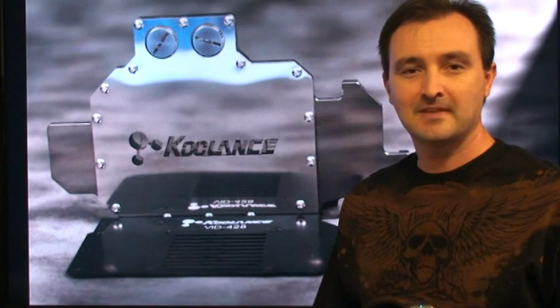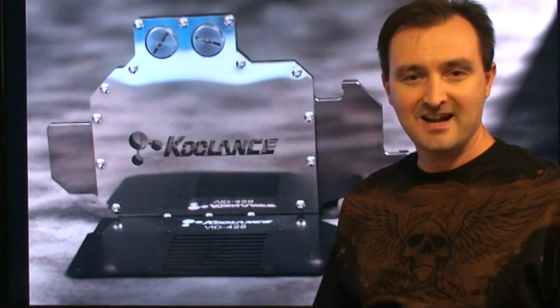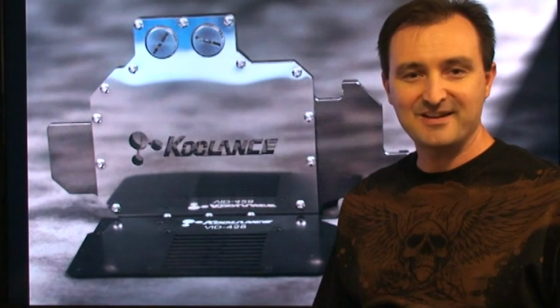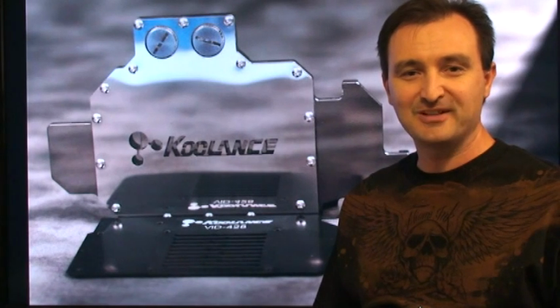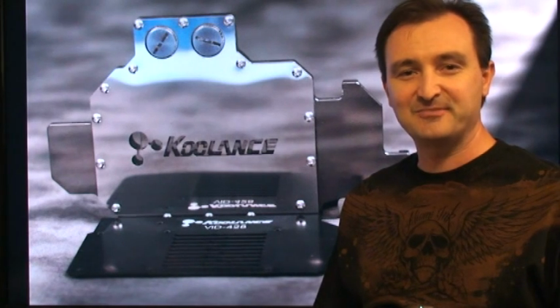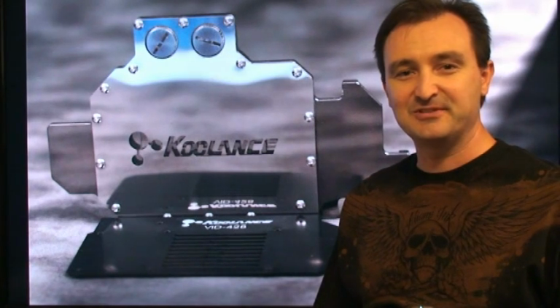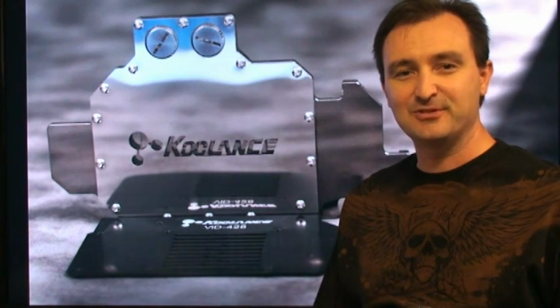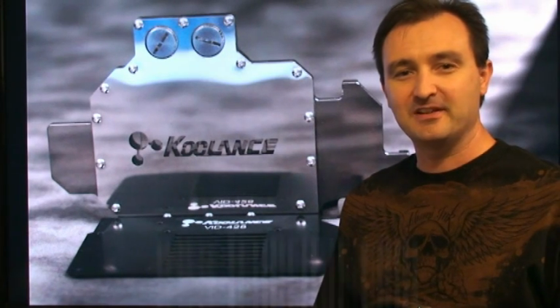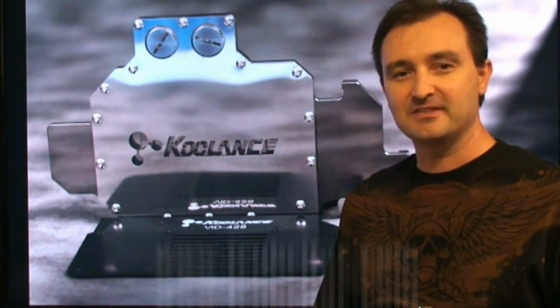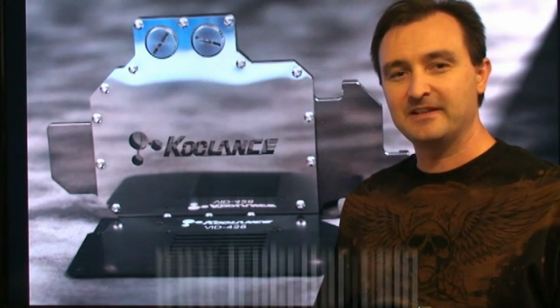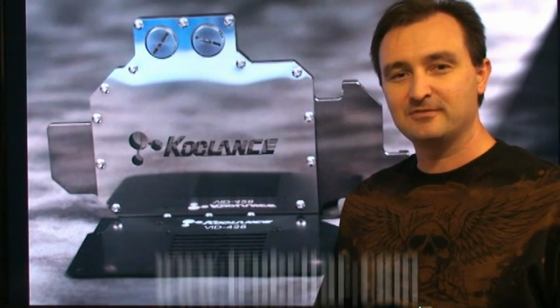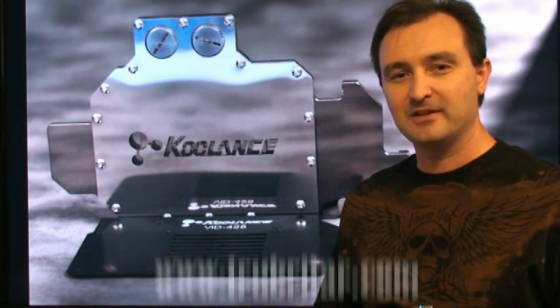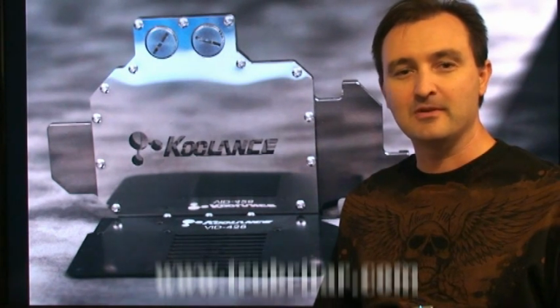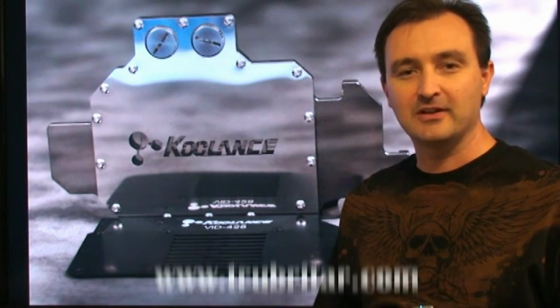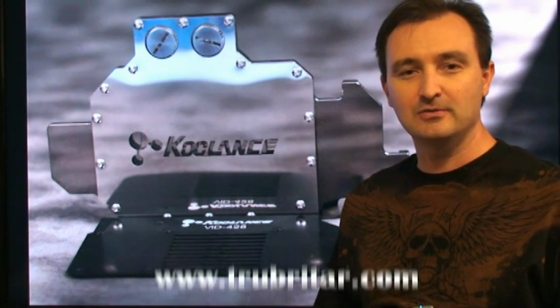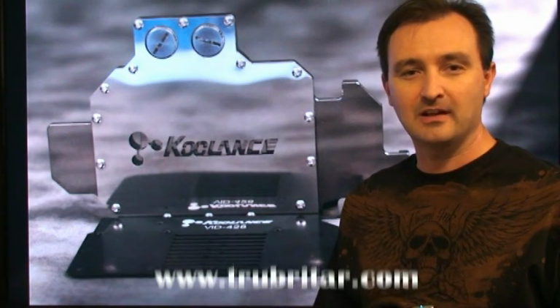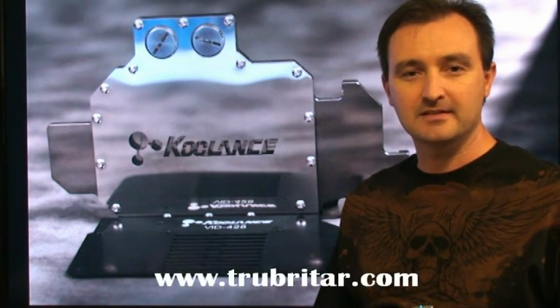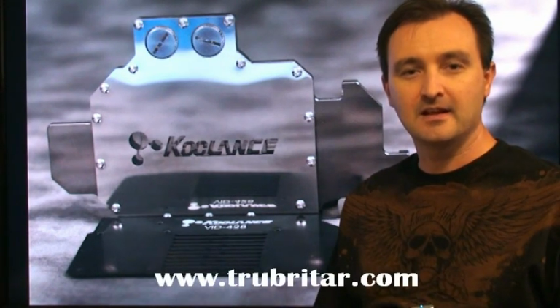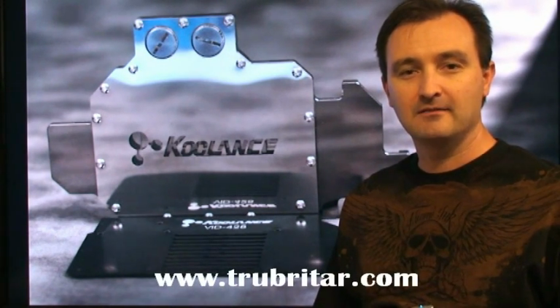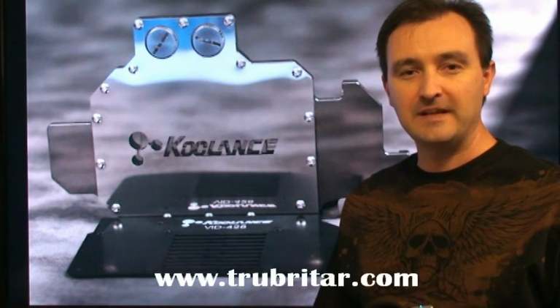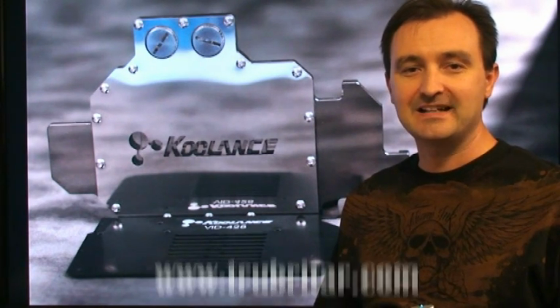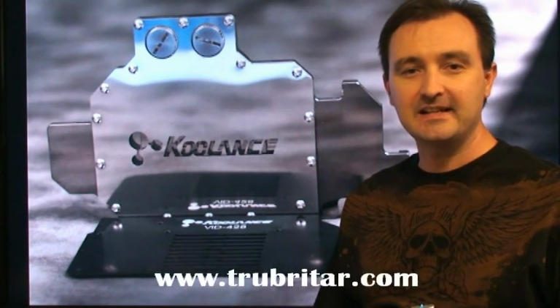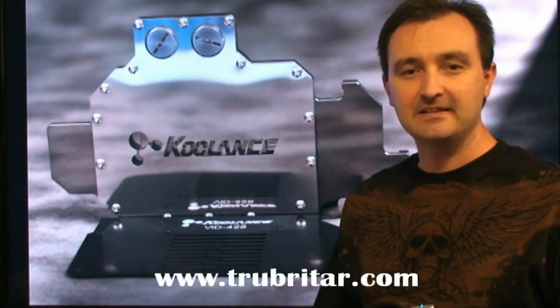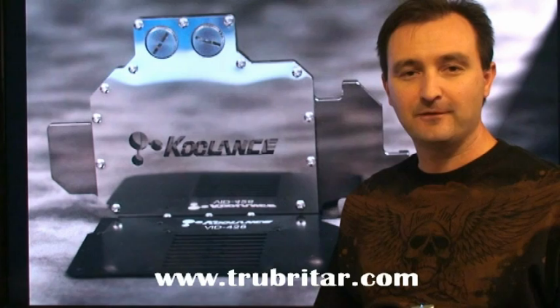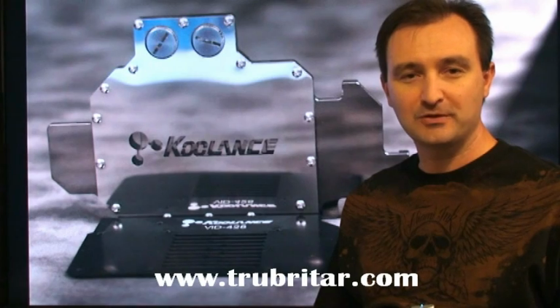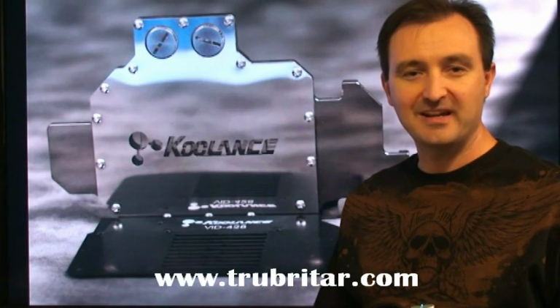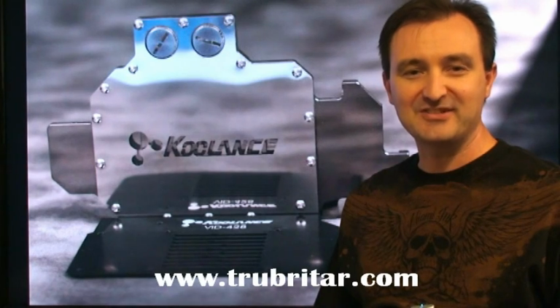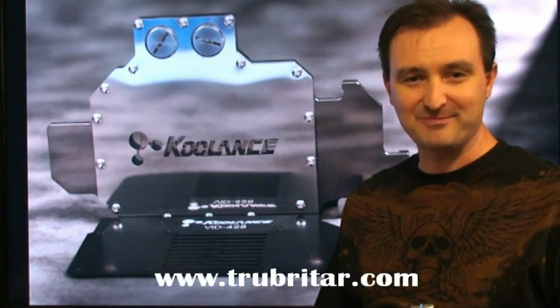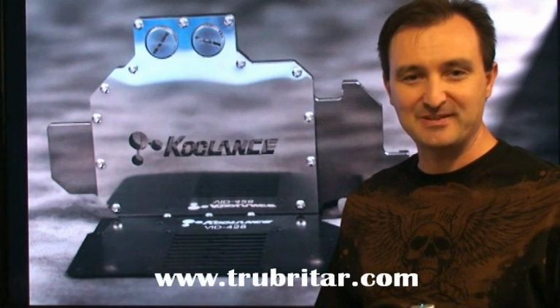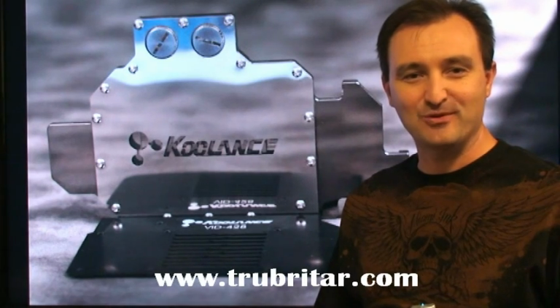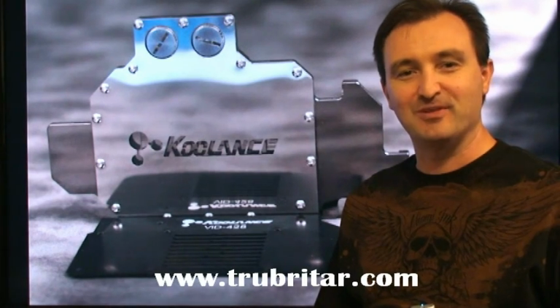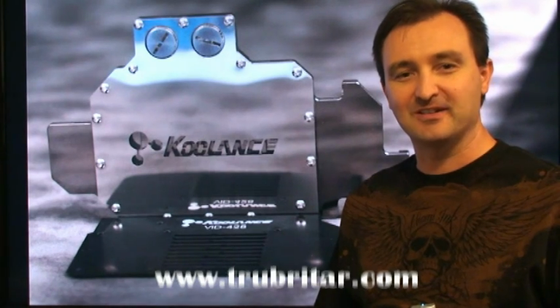Welcome to Troubadar's video review of the Coolance VID-428GPU water block.